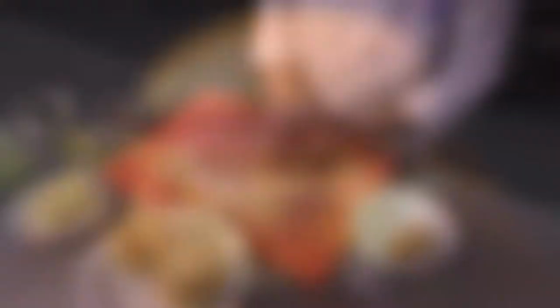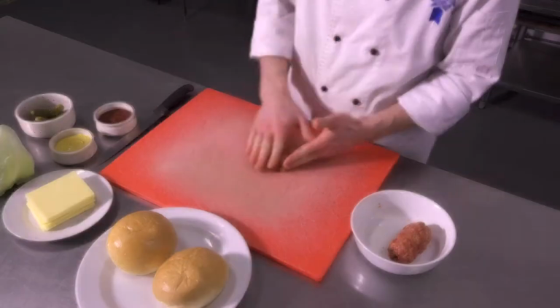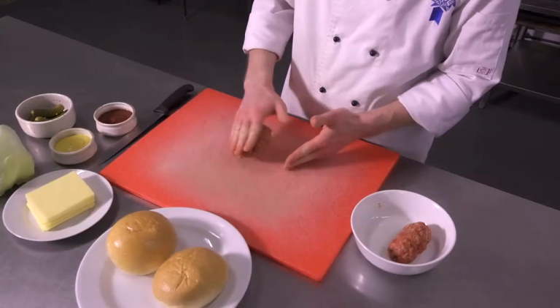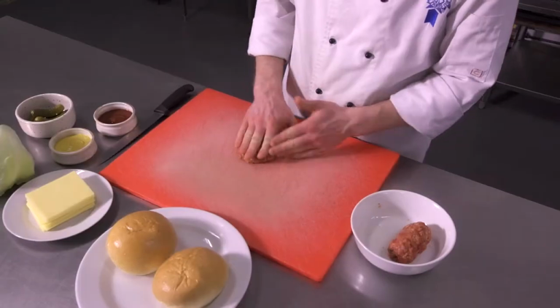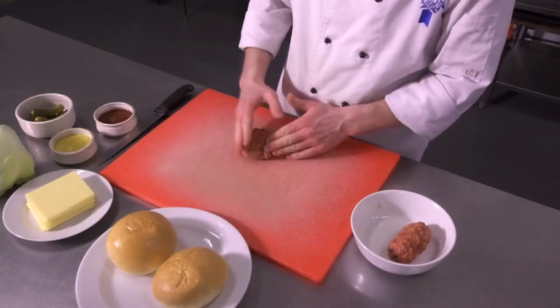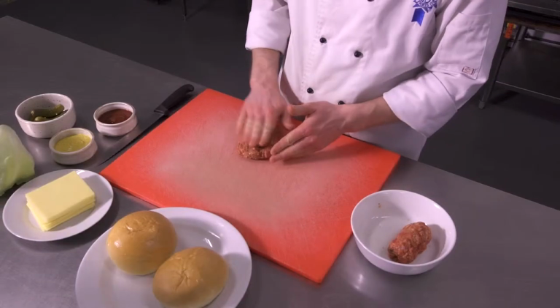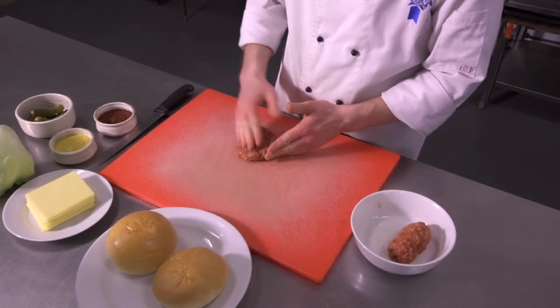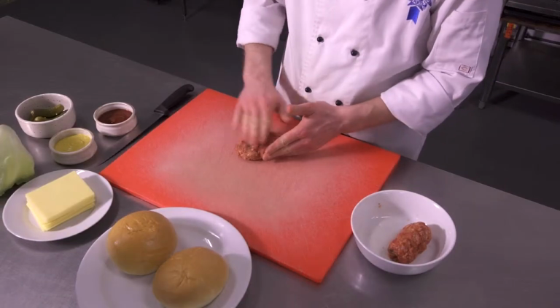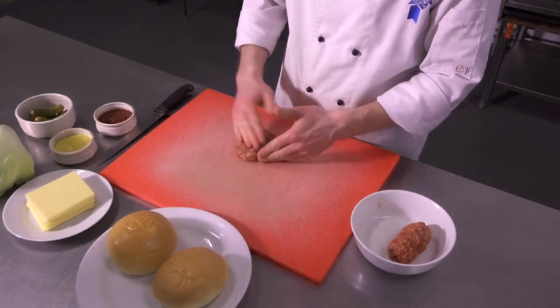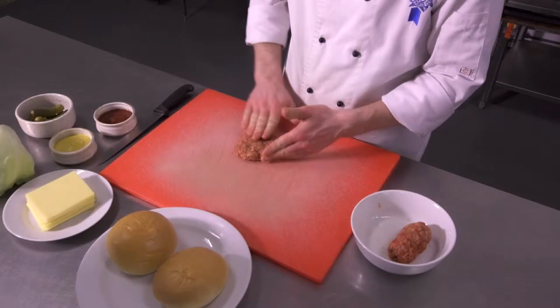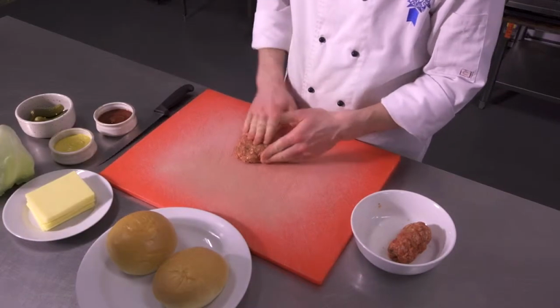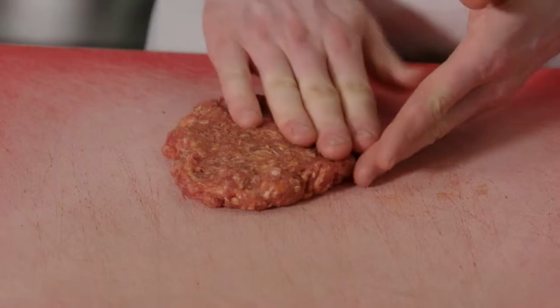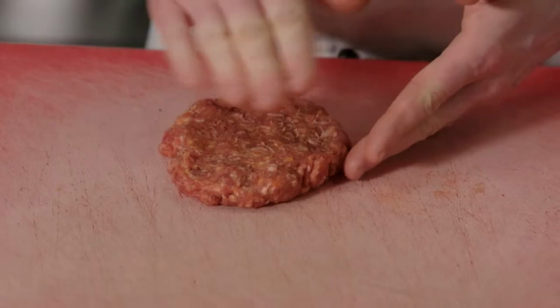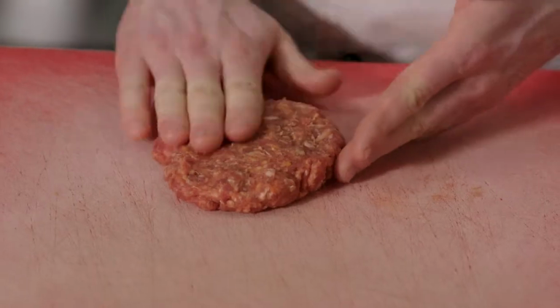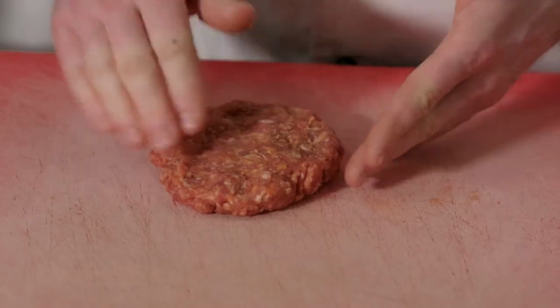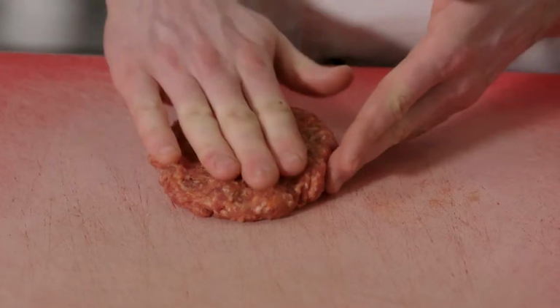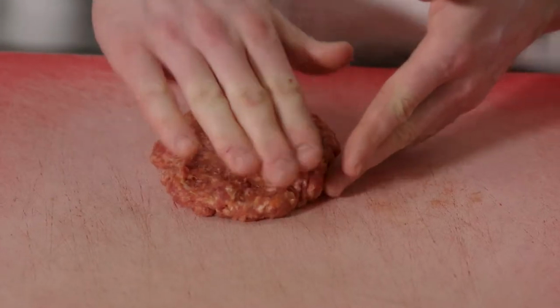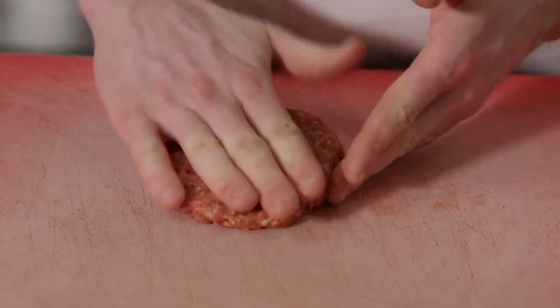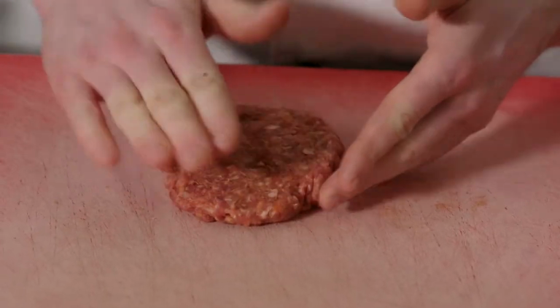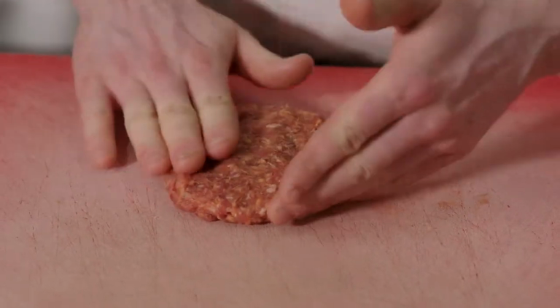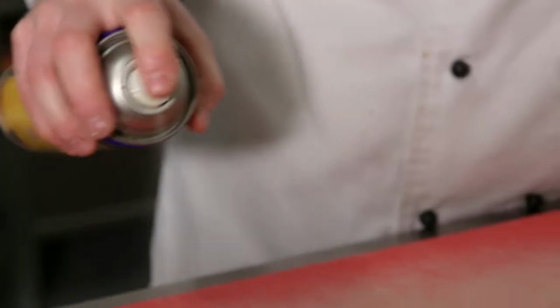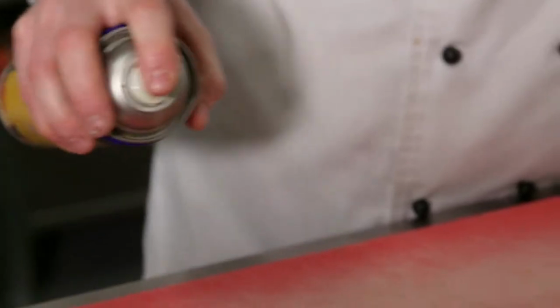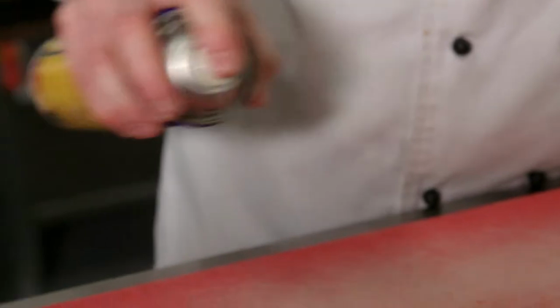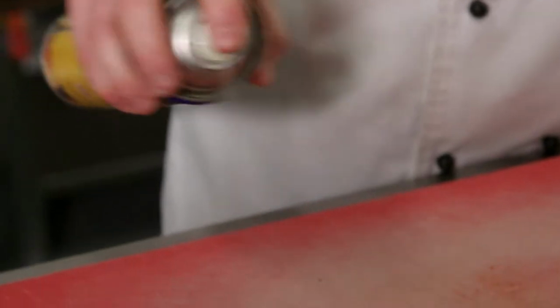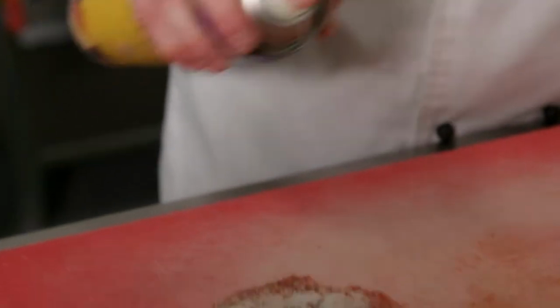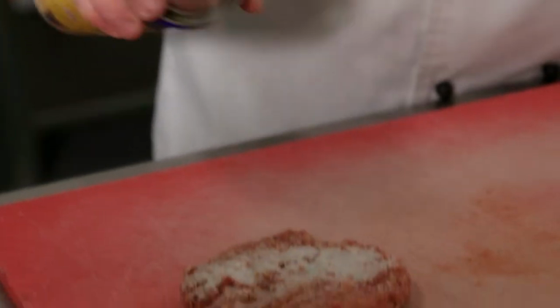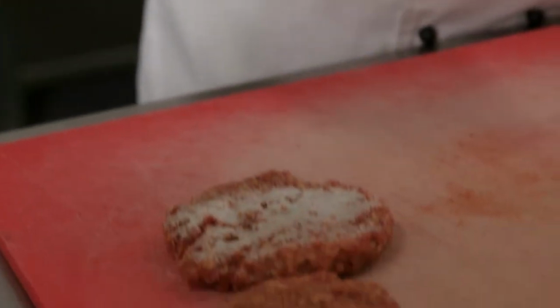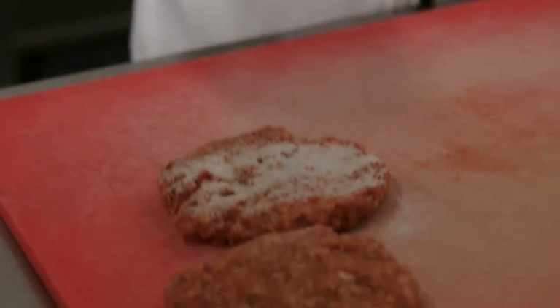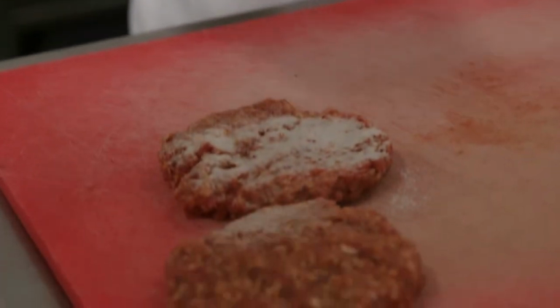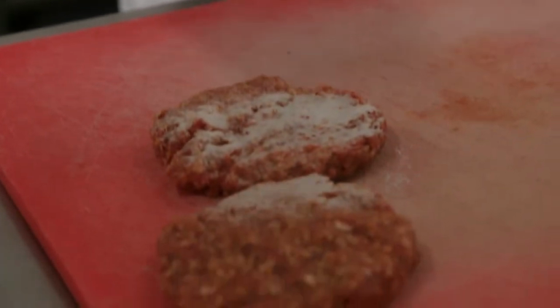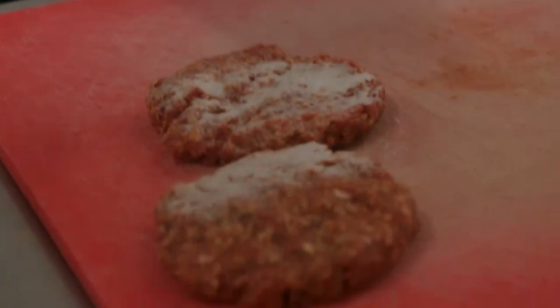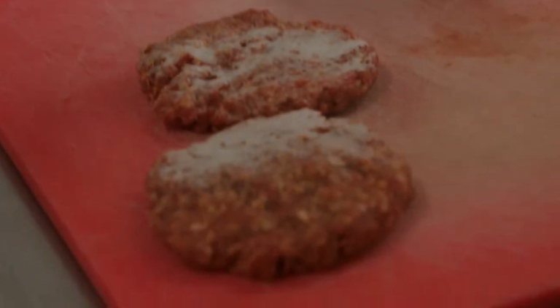First I'm going to form the mince into a patty. I'm going to spray them a little bit so they don't stick on the grill.